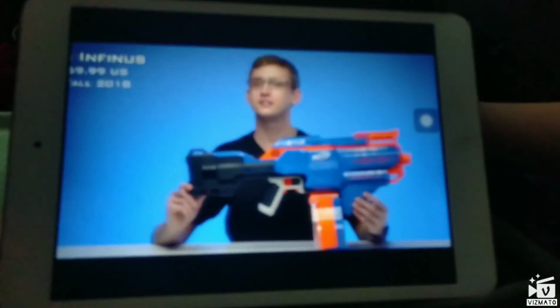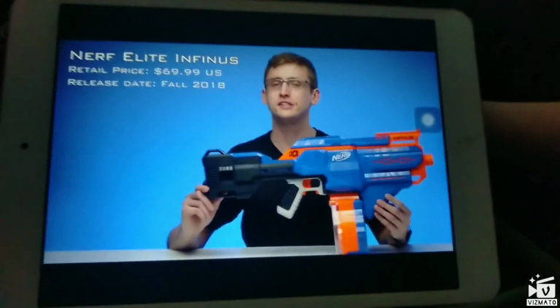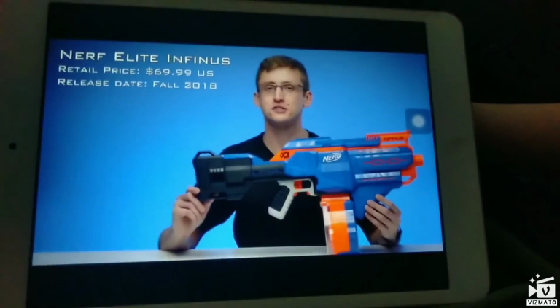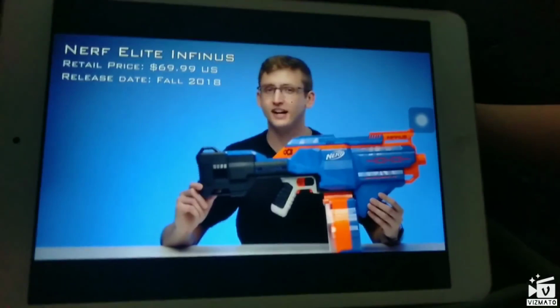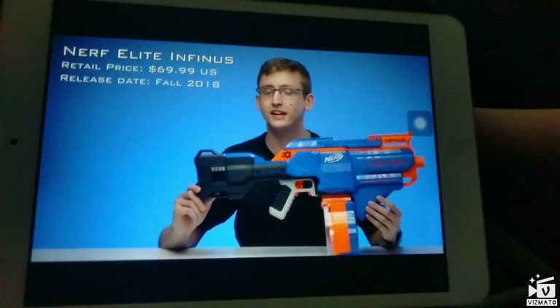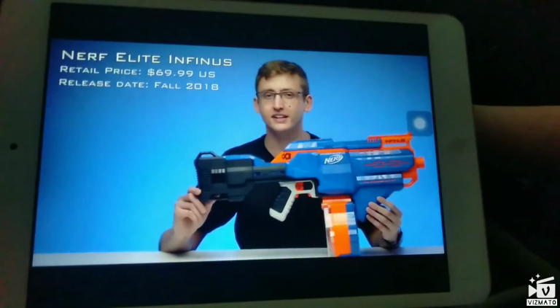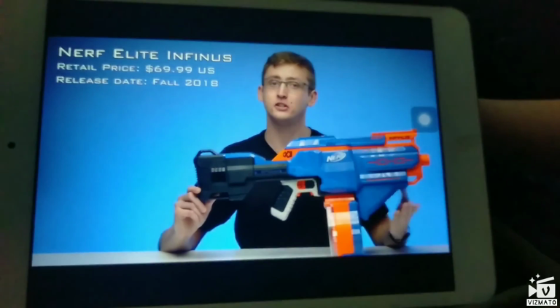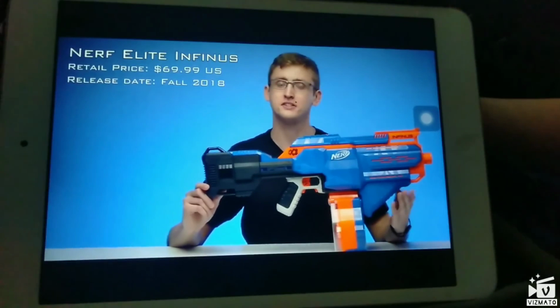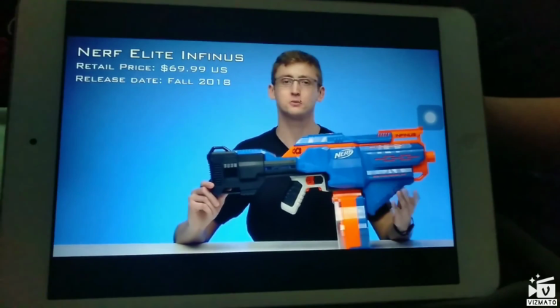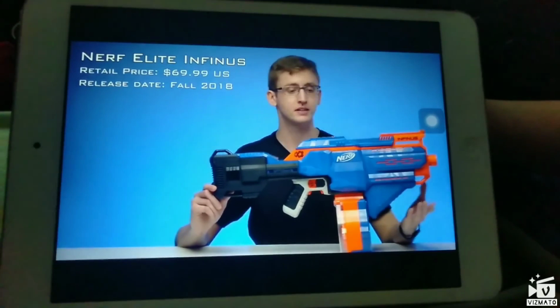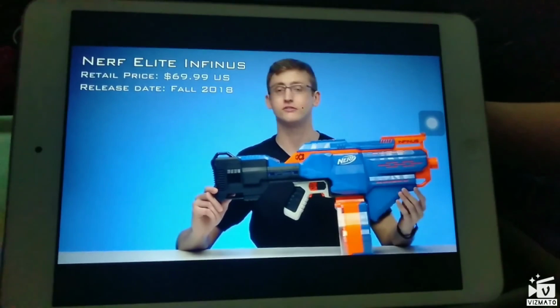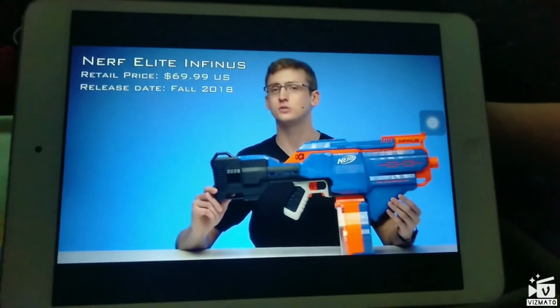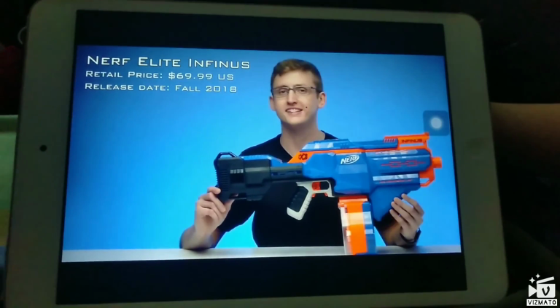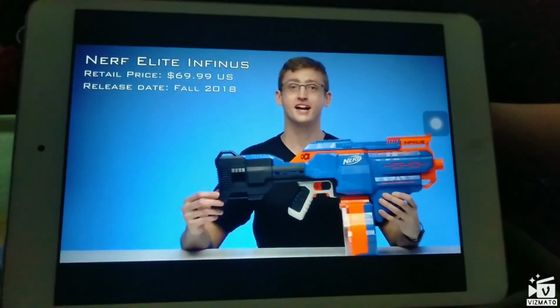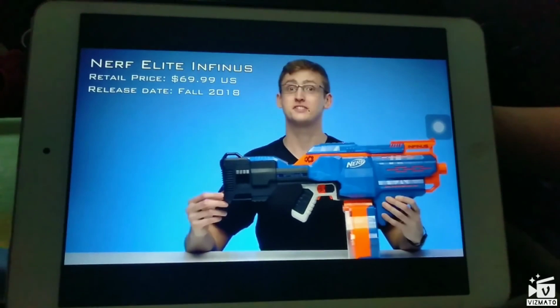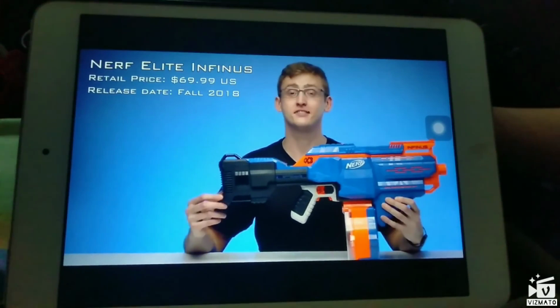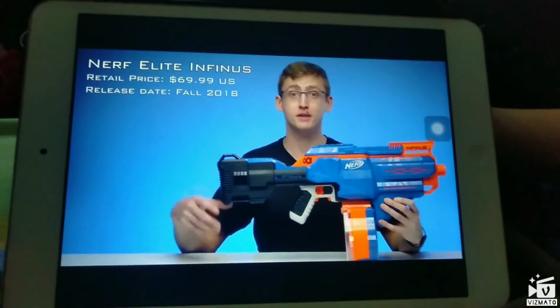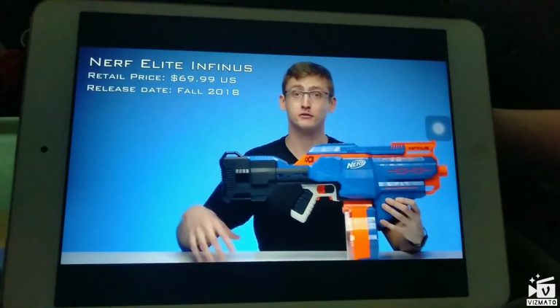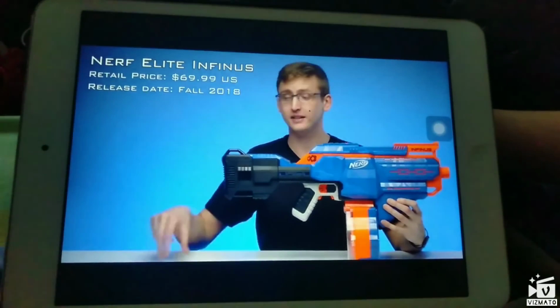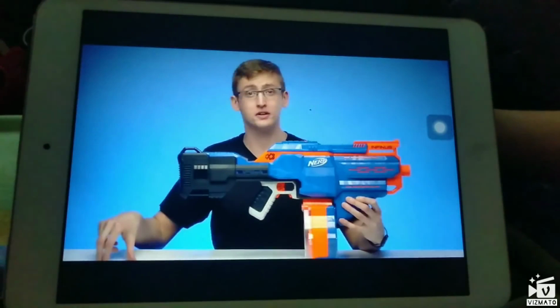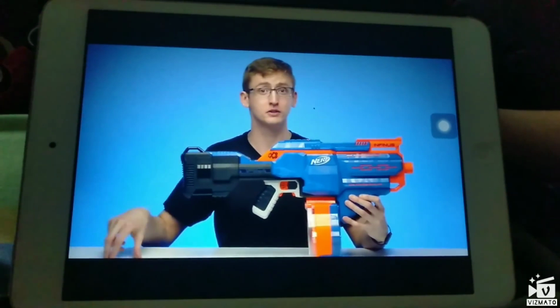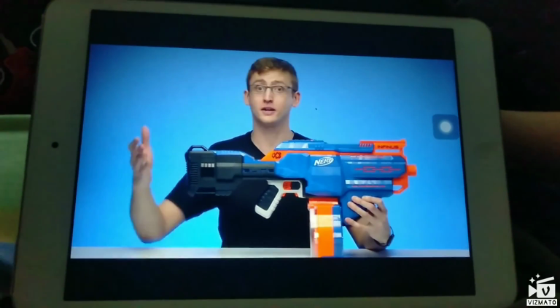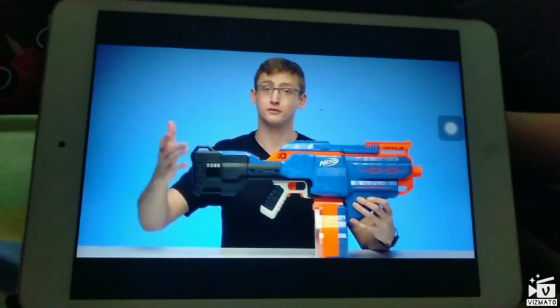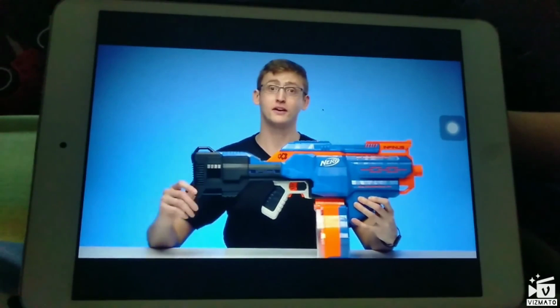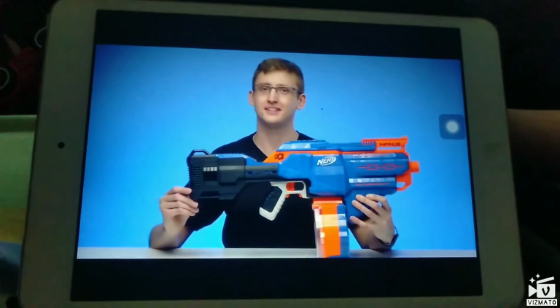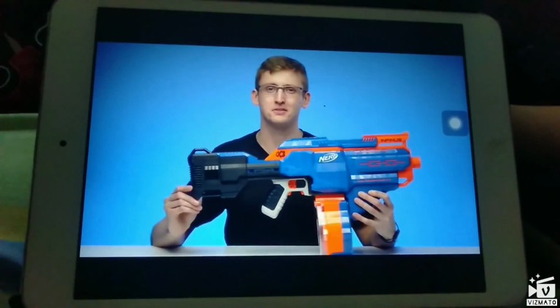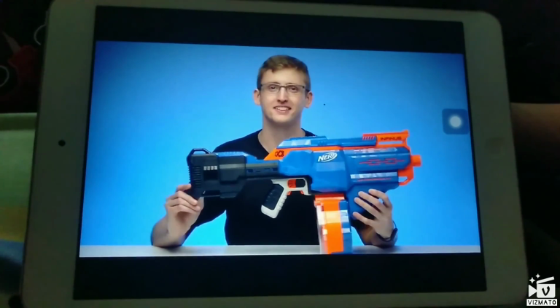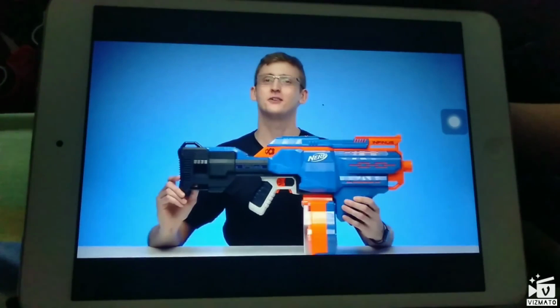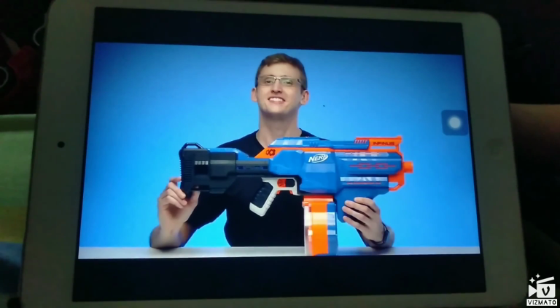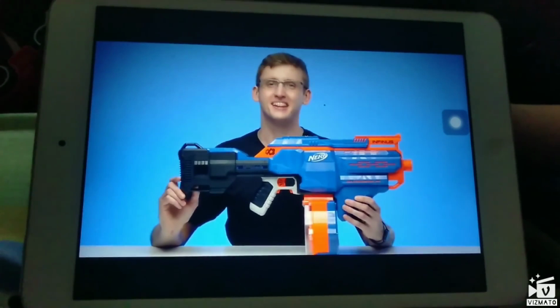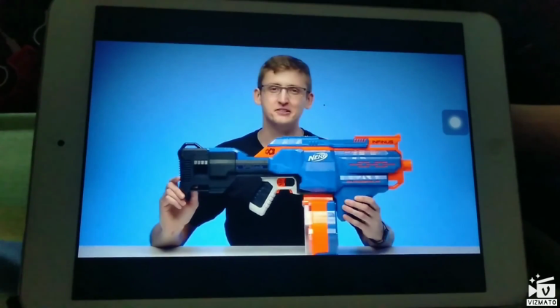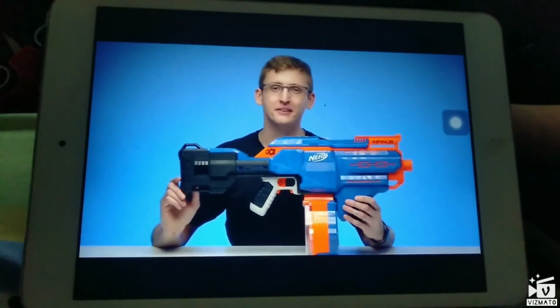The Infinis will retail for $69.99 US dollars. Hasbro was nice enough to send one in for review. So let's get into it.